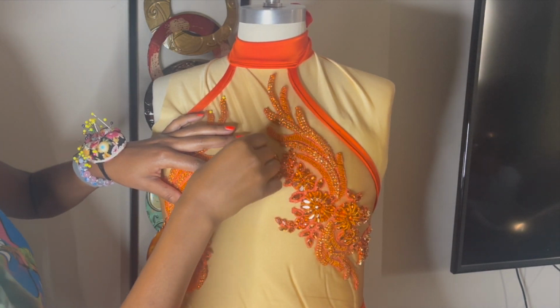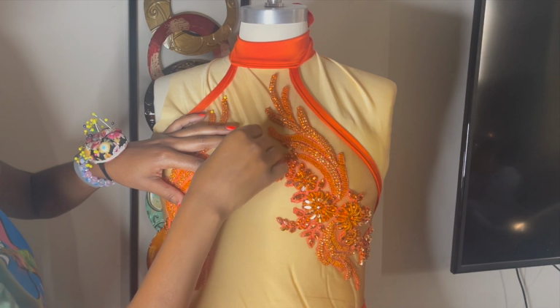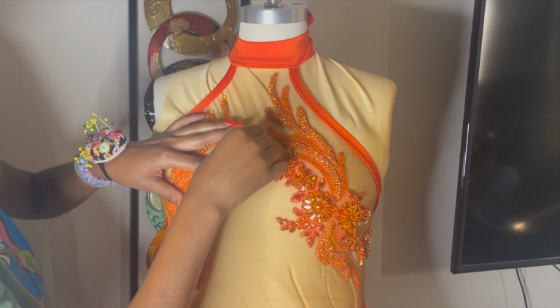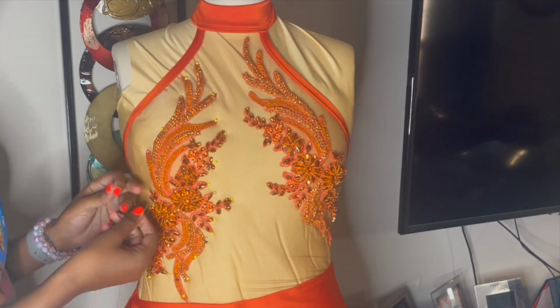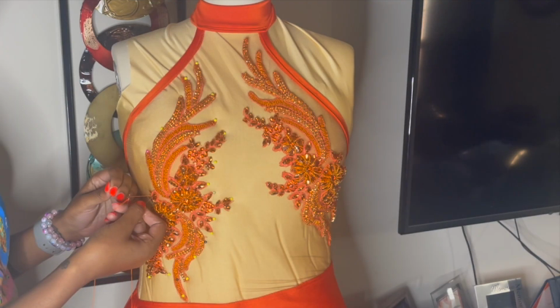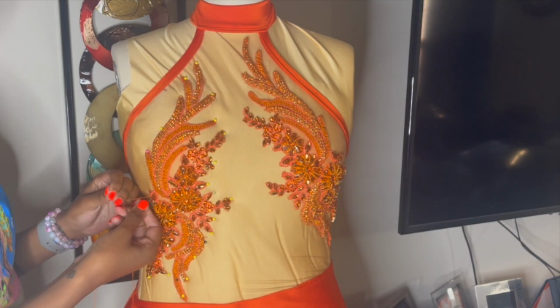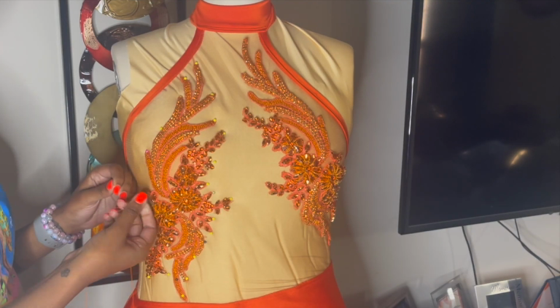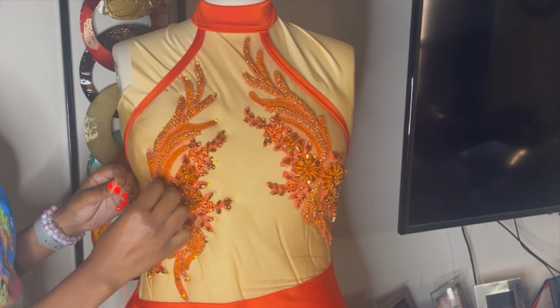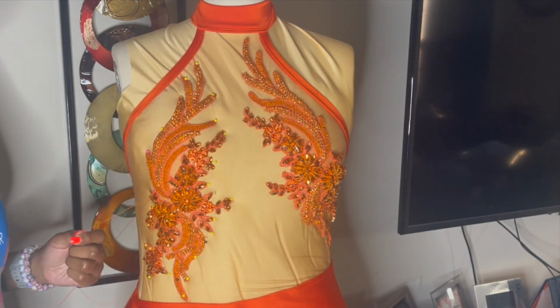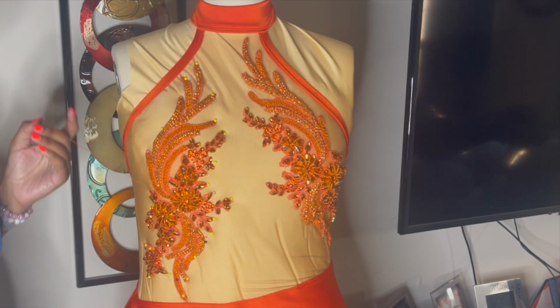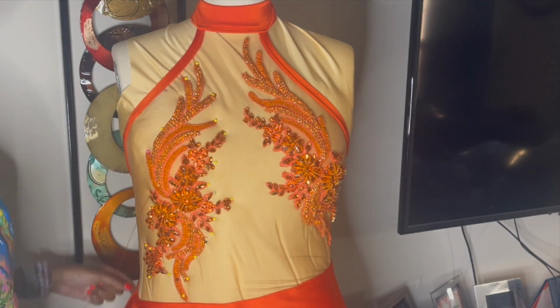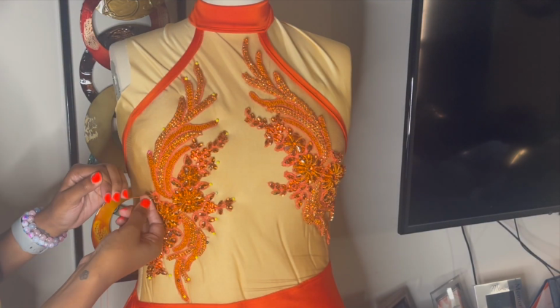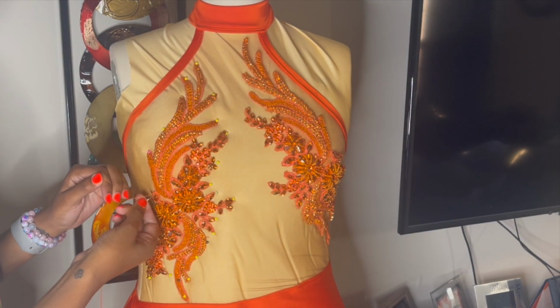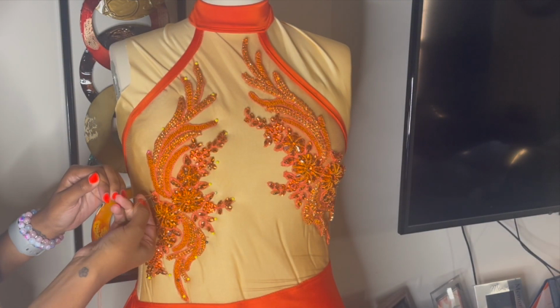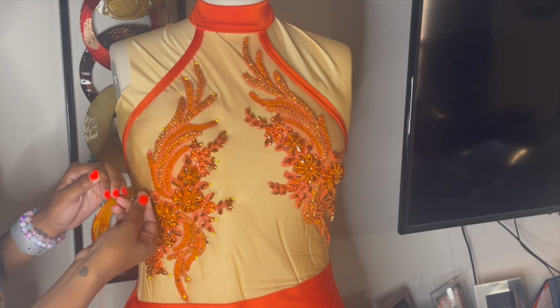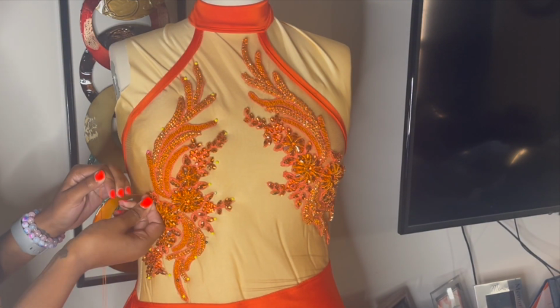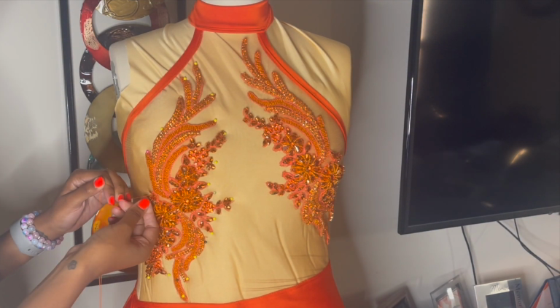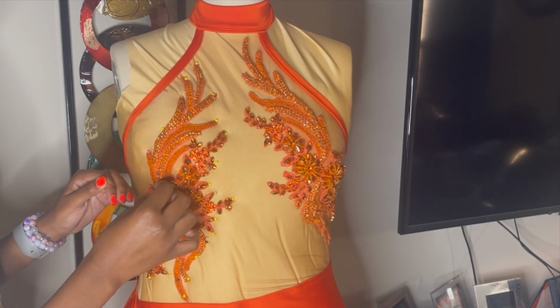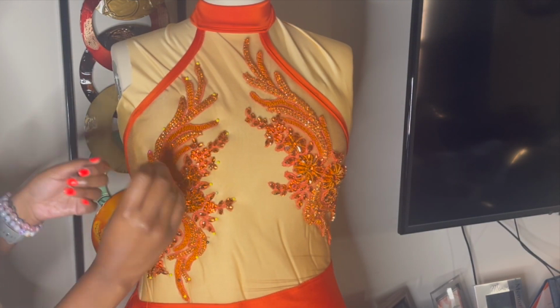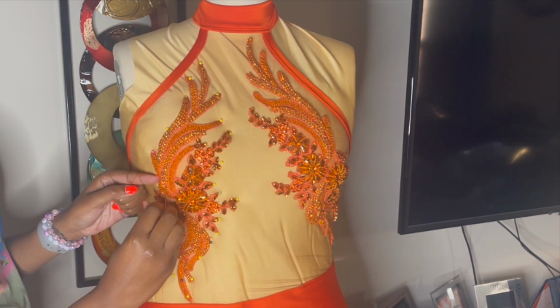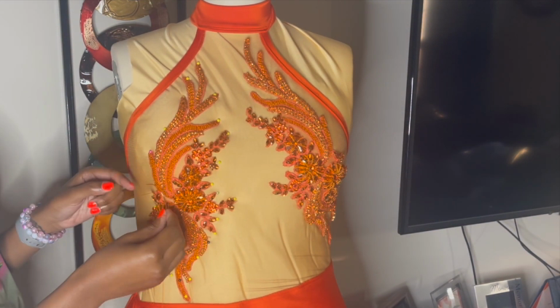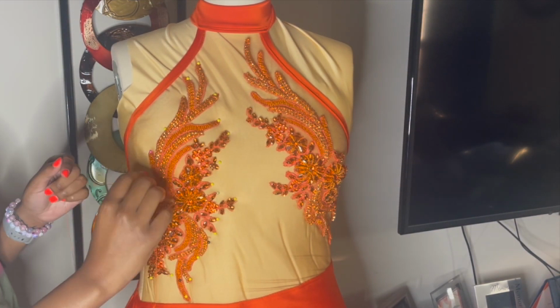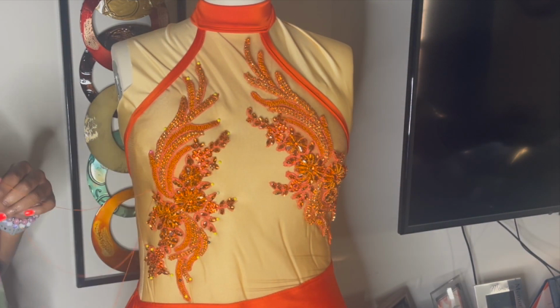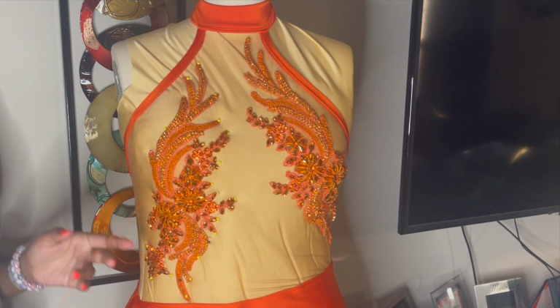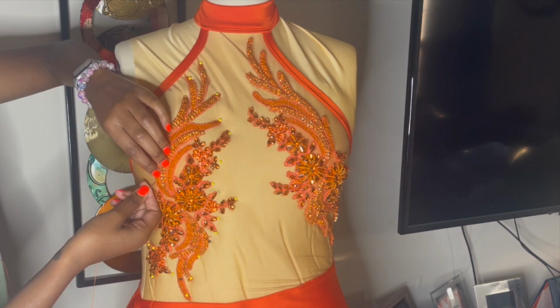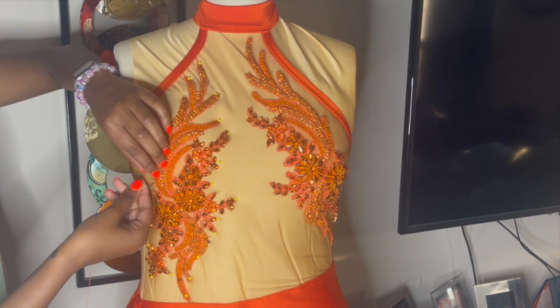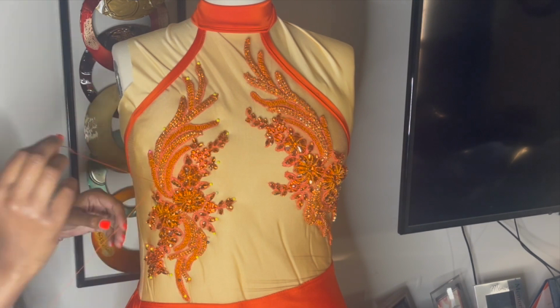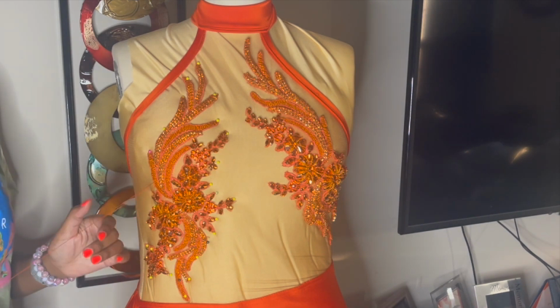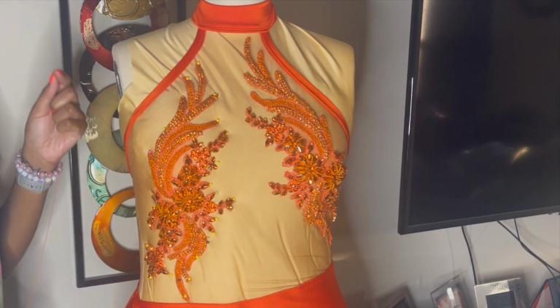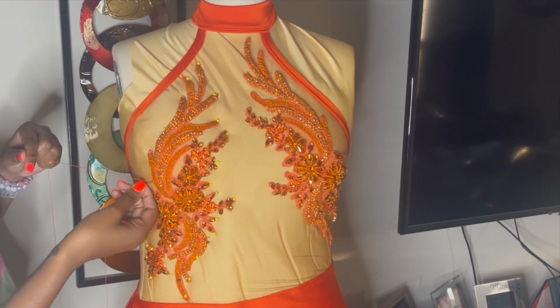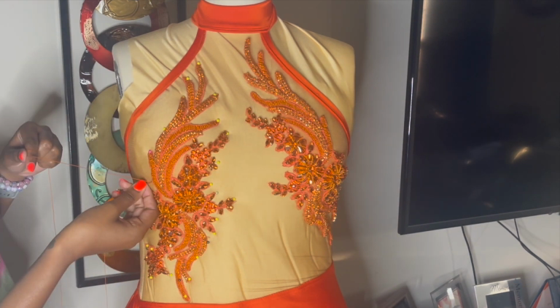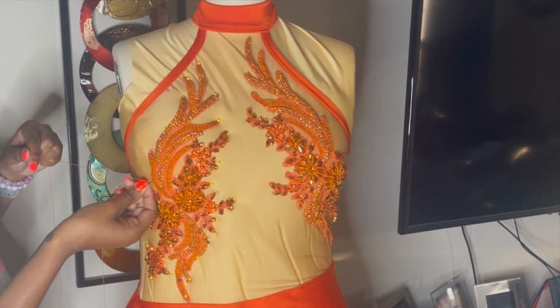I'm just pinning the applique to my liking and then I'm going to hand sew all the way around.